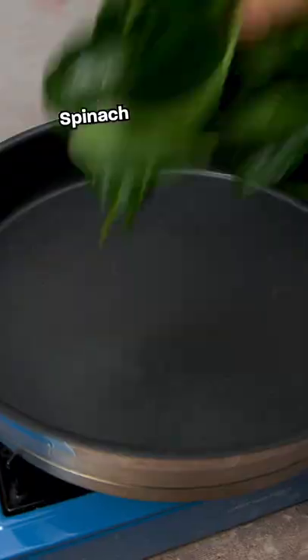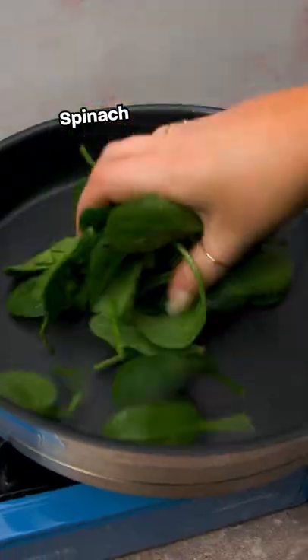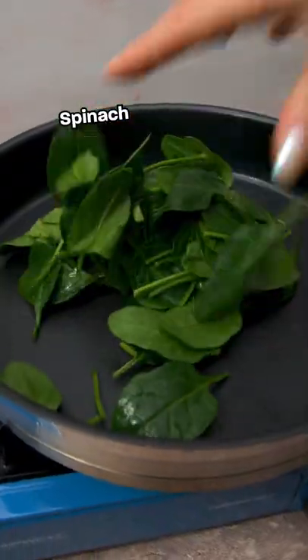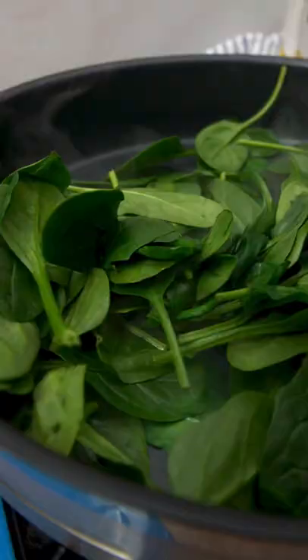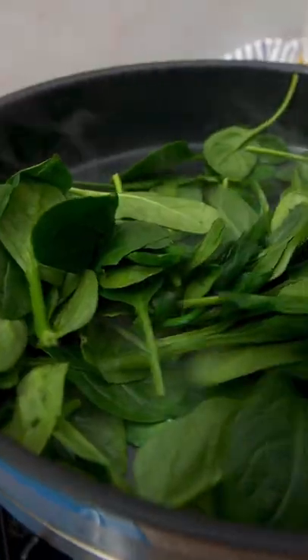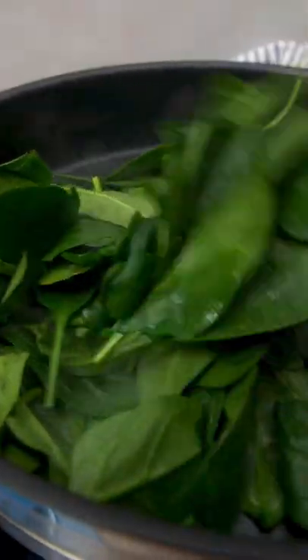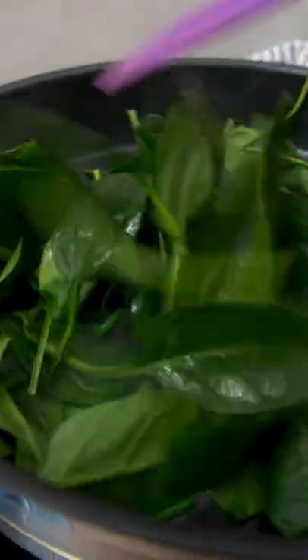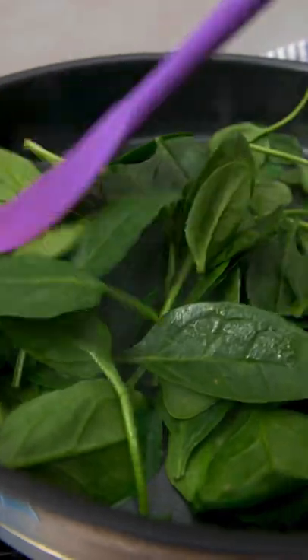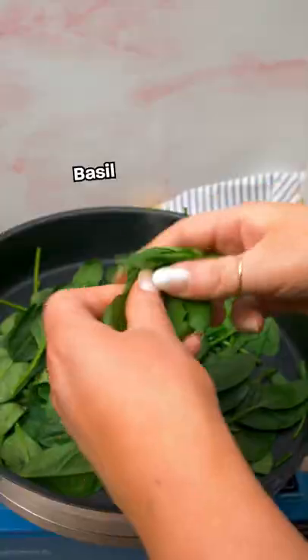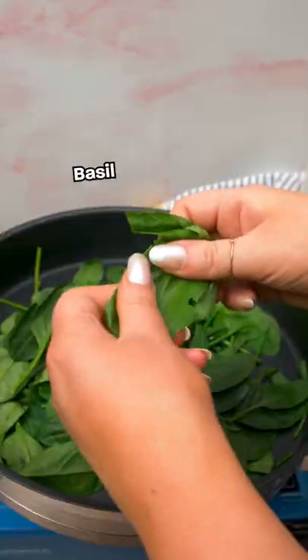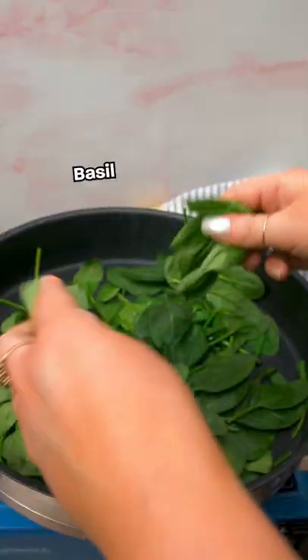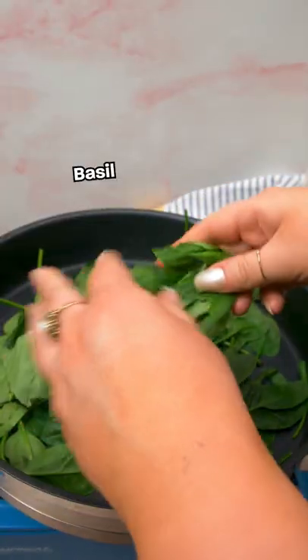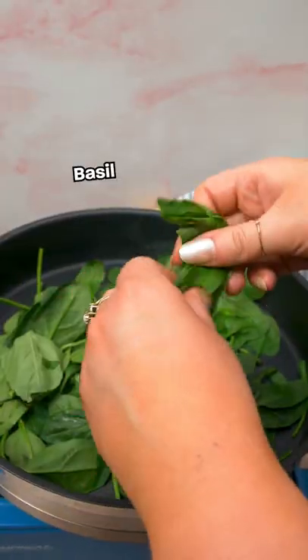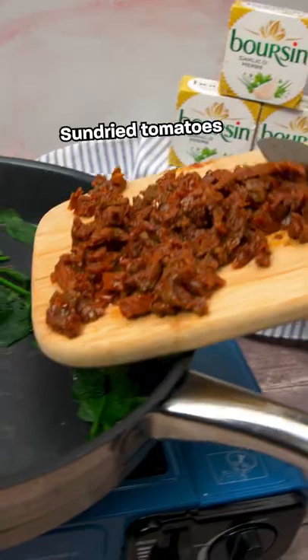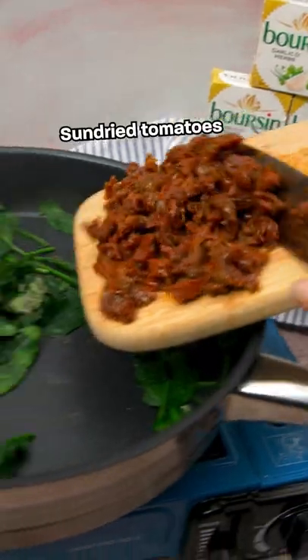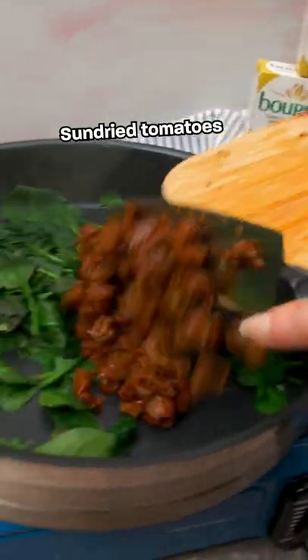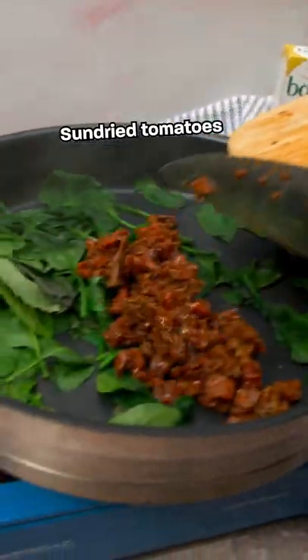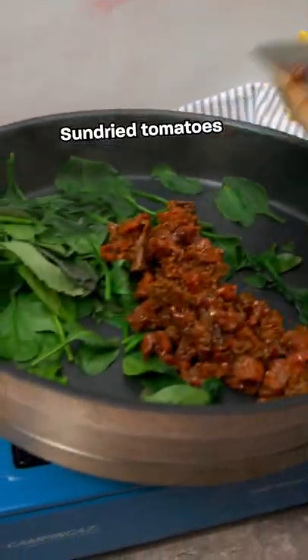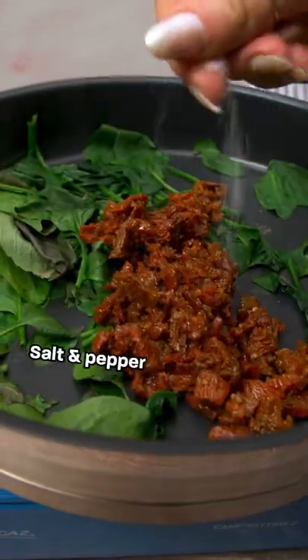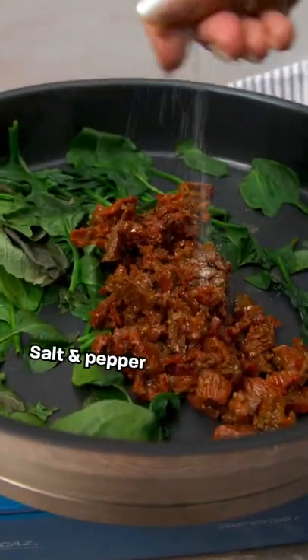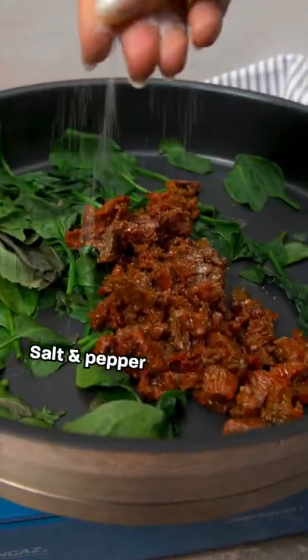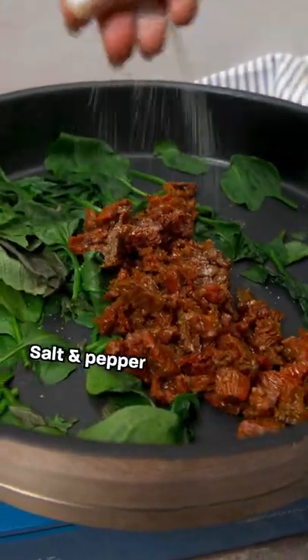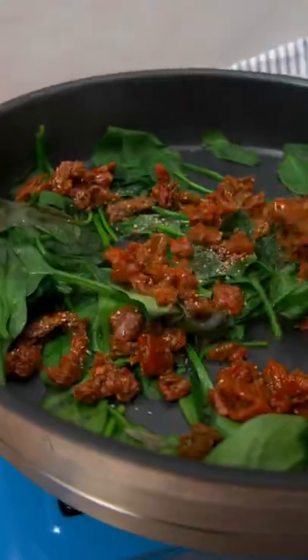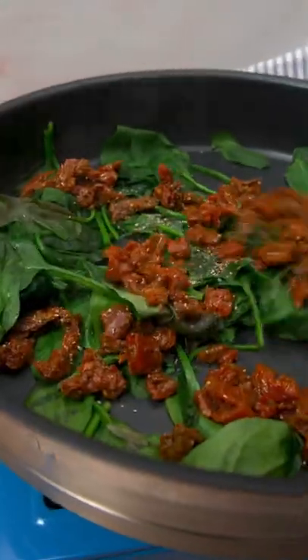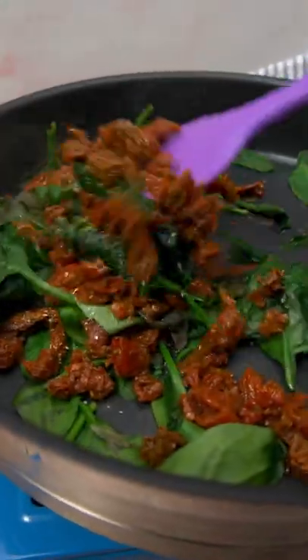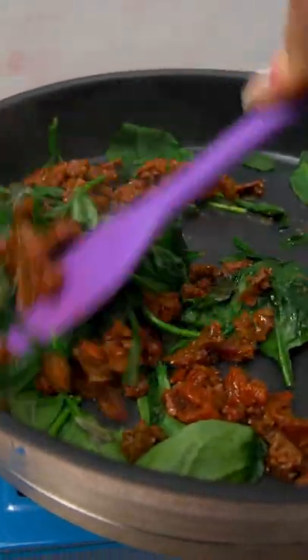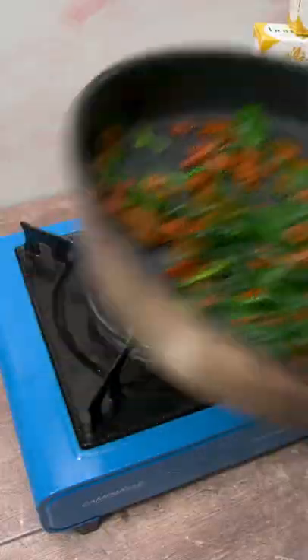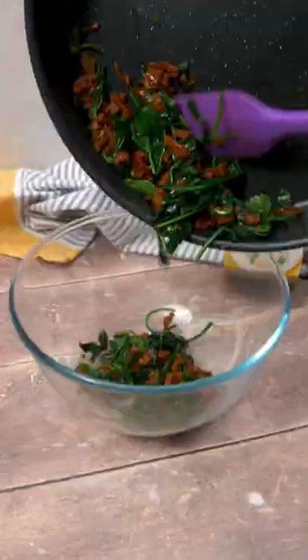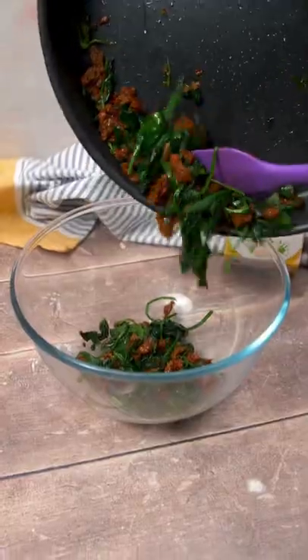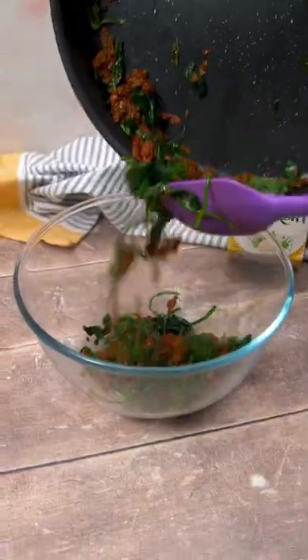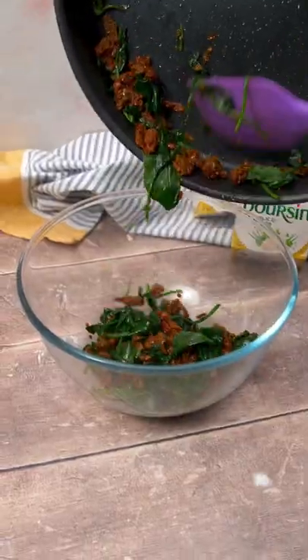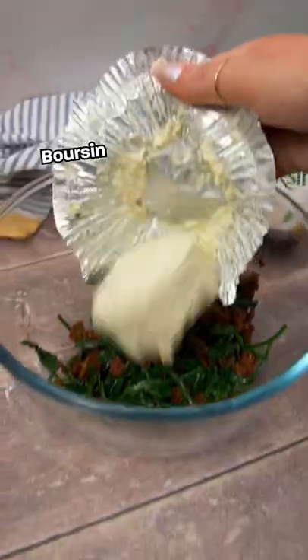Make your filling by wilting spinach and mixing with basil, sun-dried tomatoes, salt and pepper. Let it cool a little and then mix with borsan.